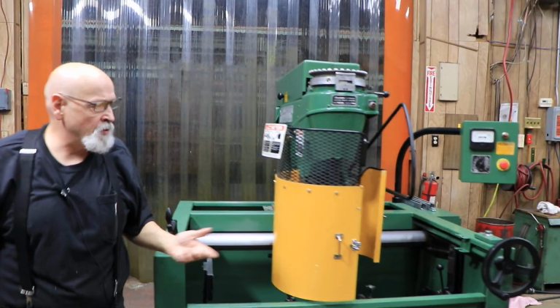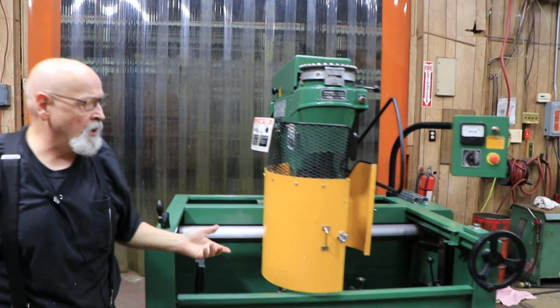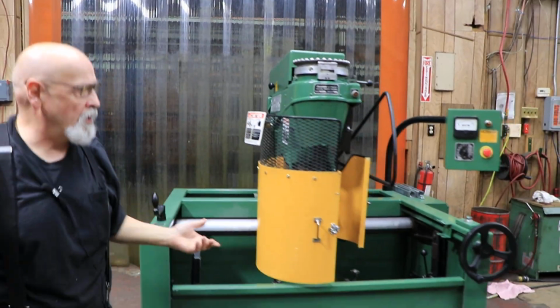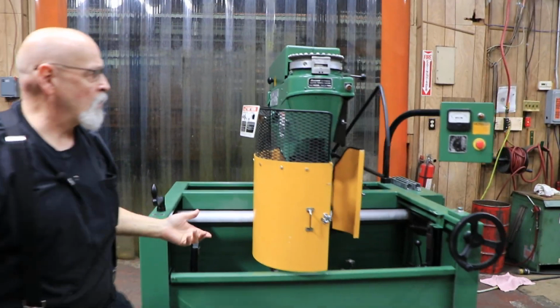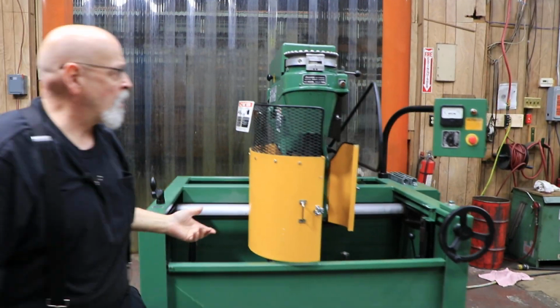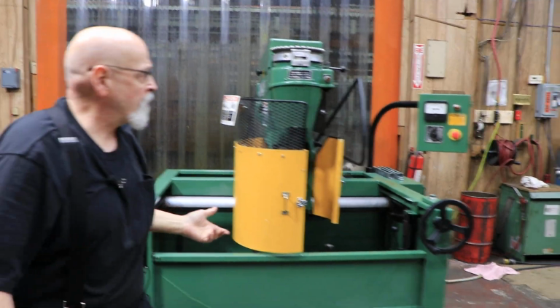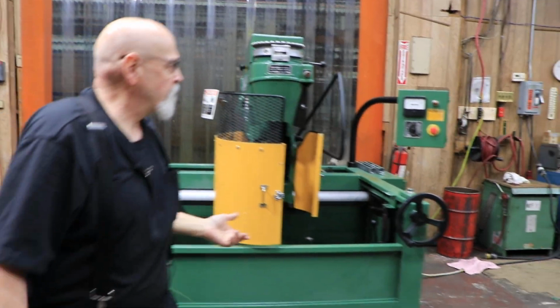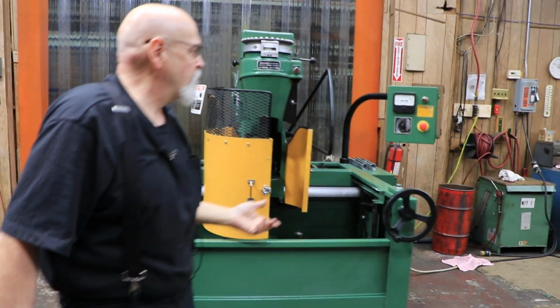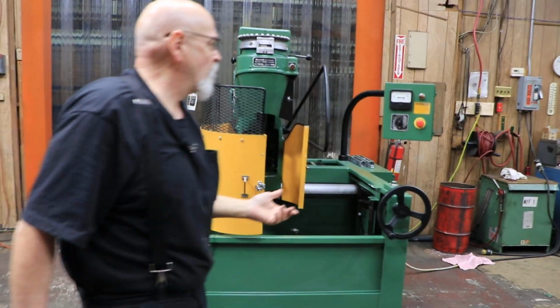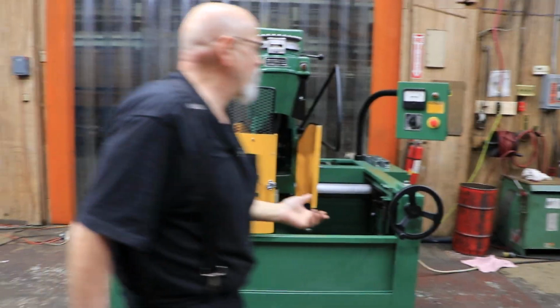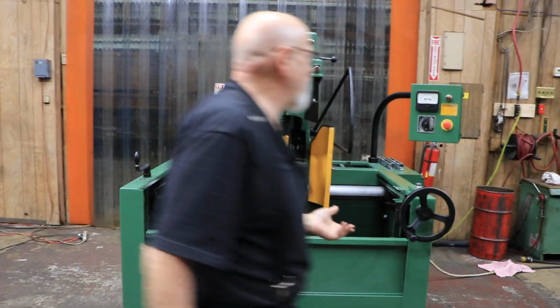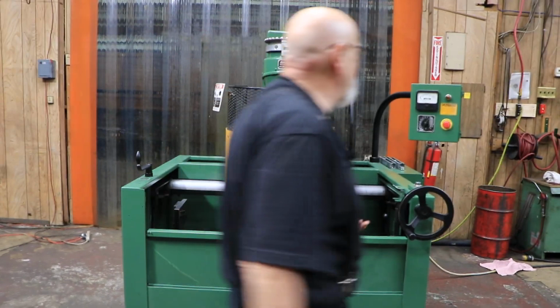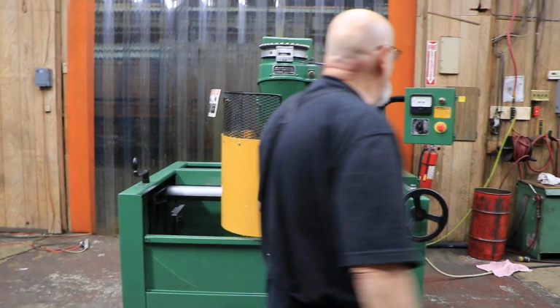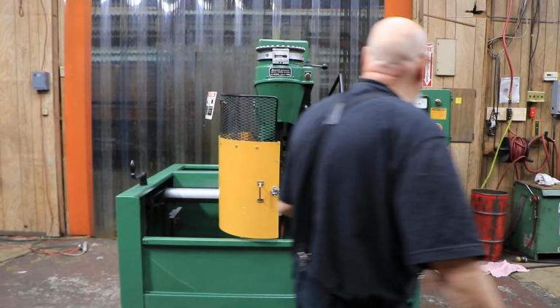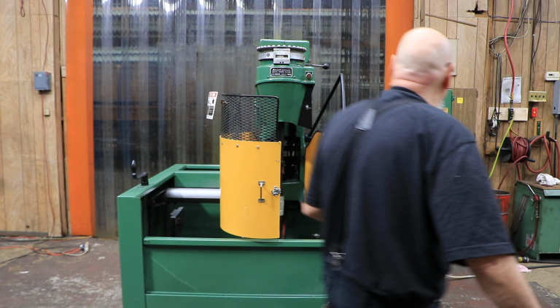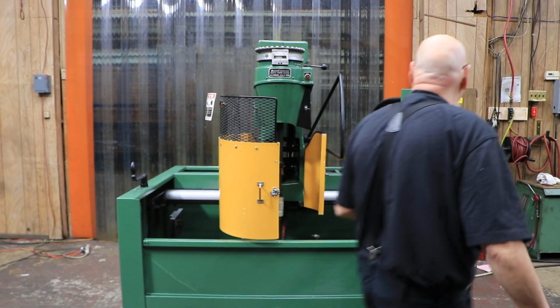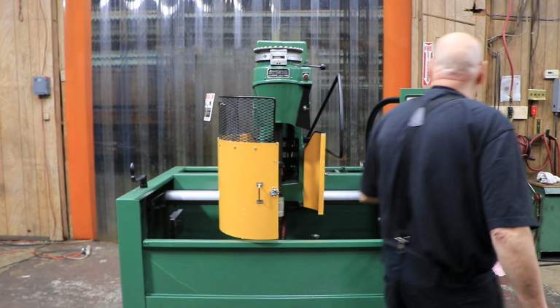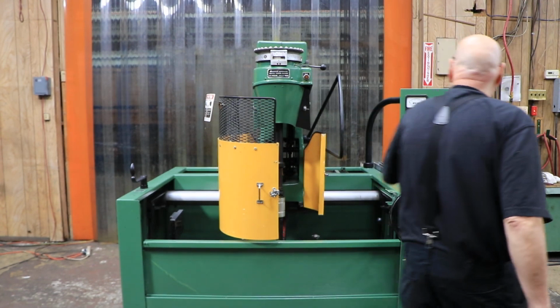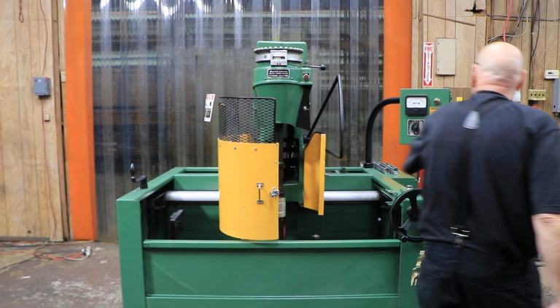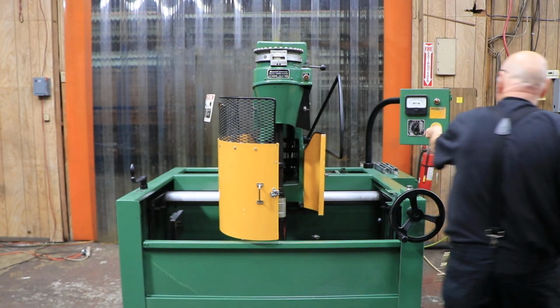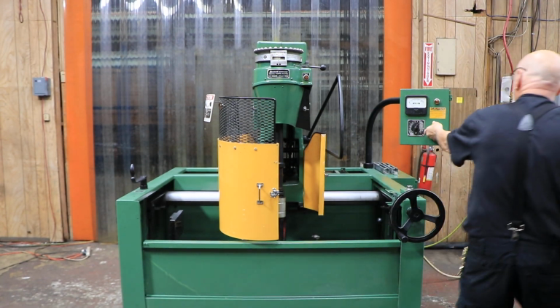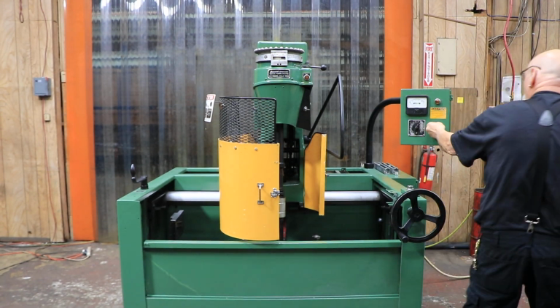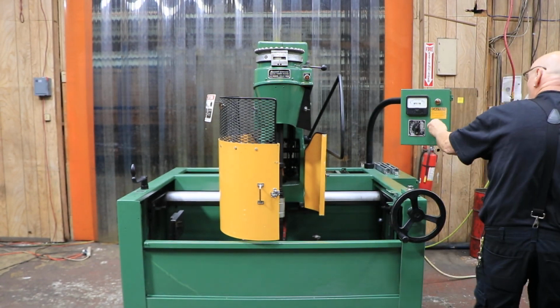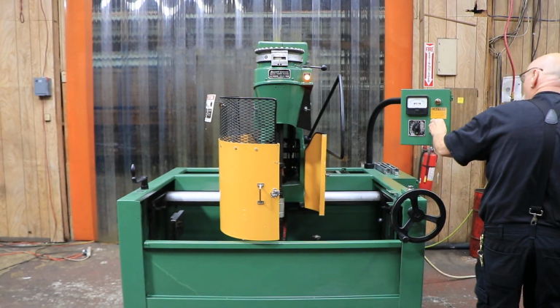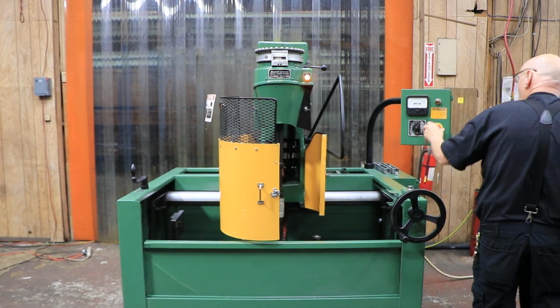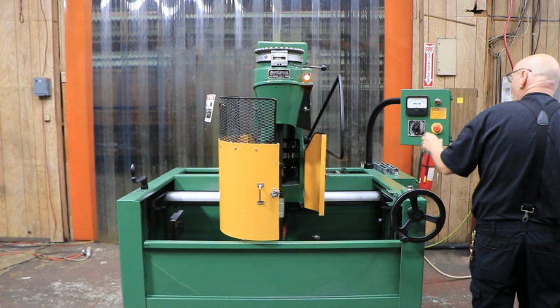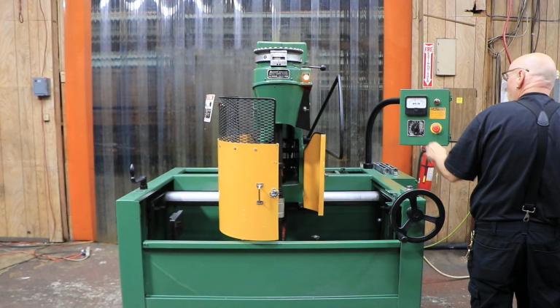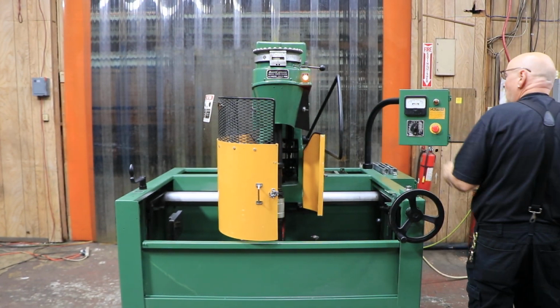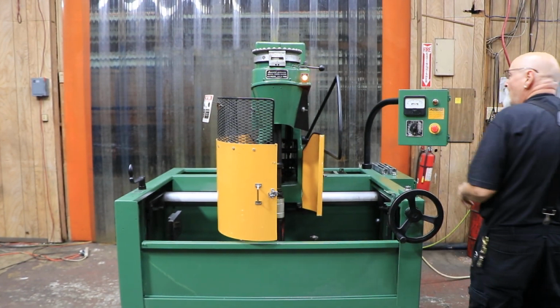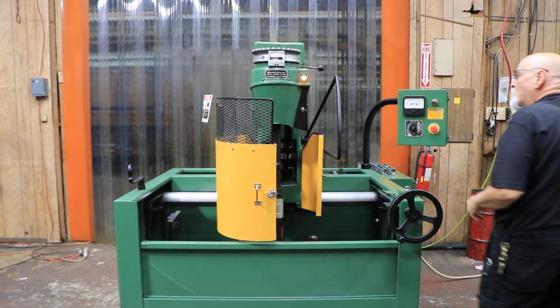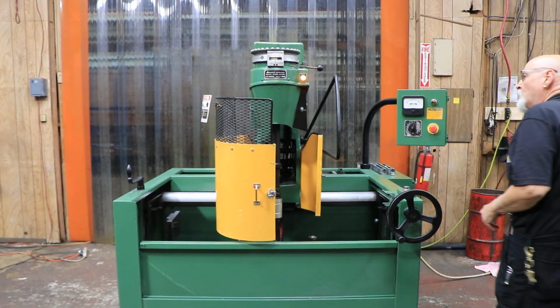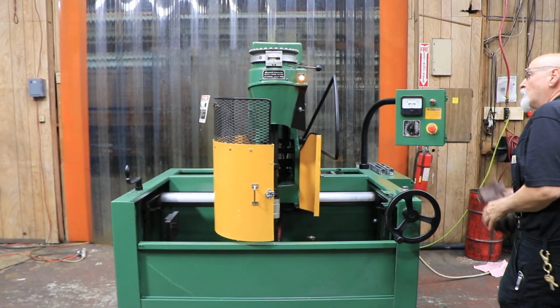This is currently wired for 480 volts. Over here you've got an E-stop switch.